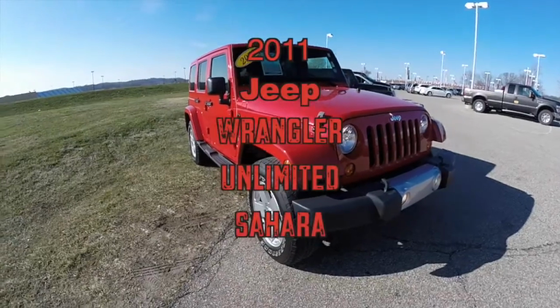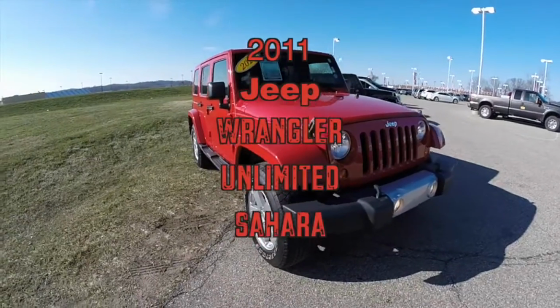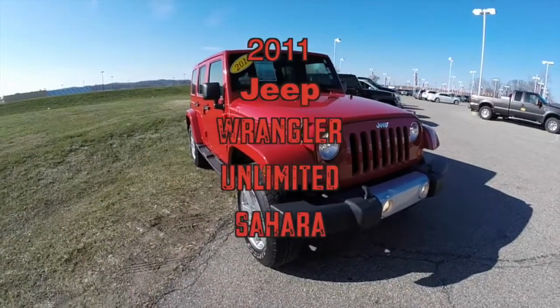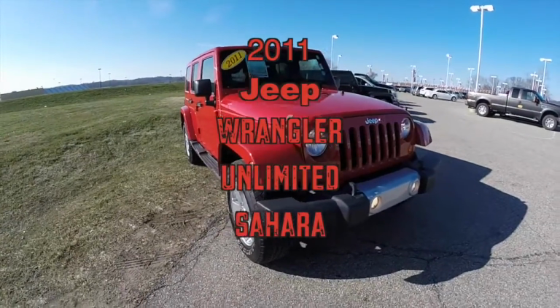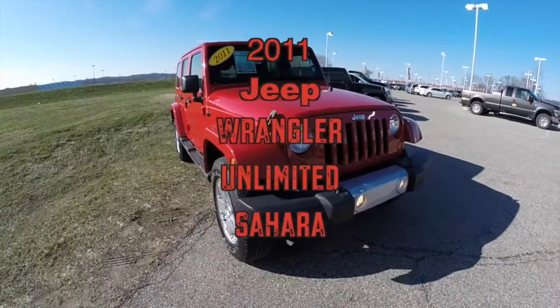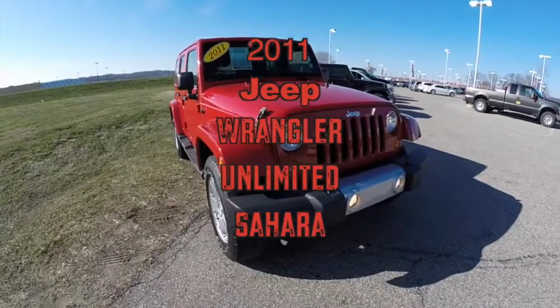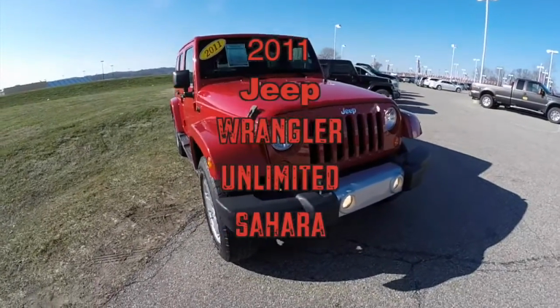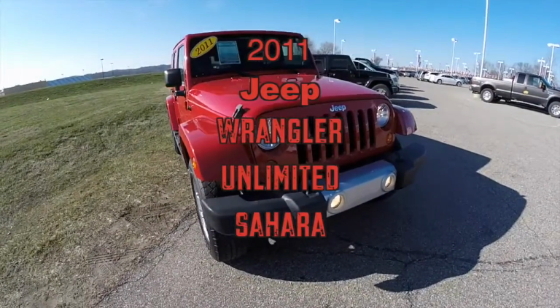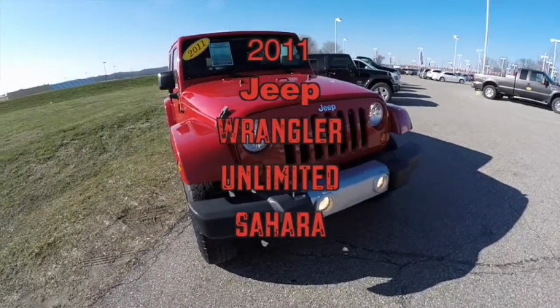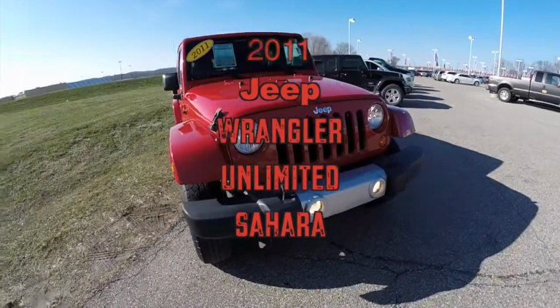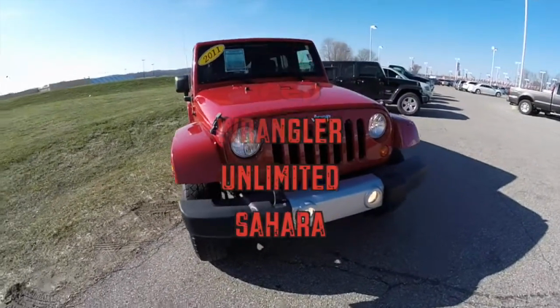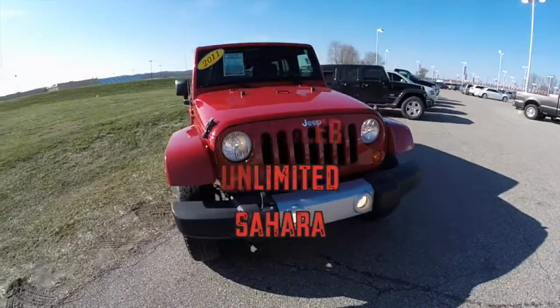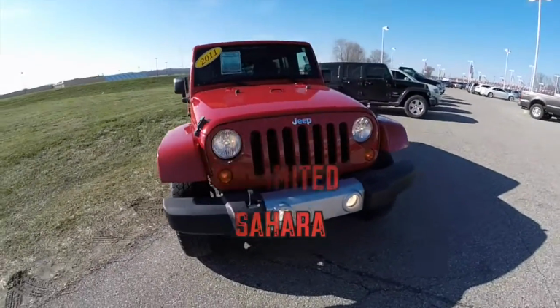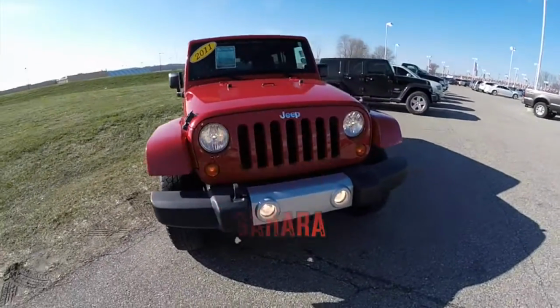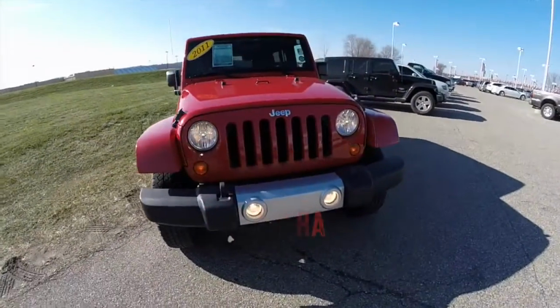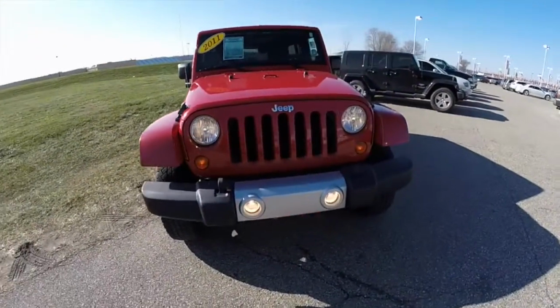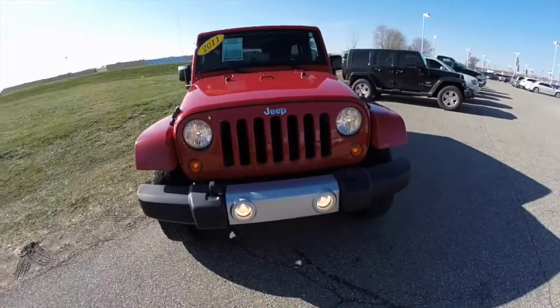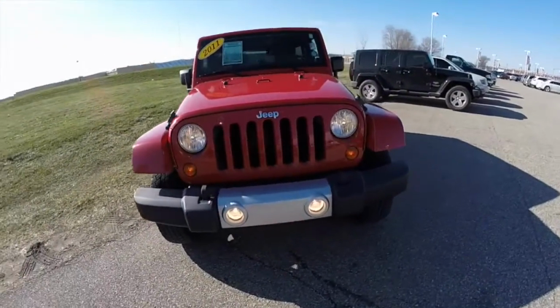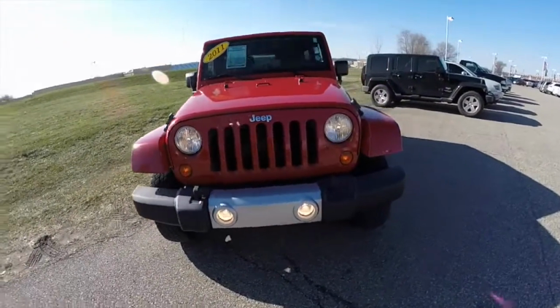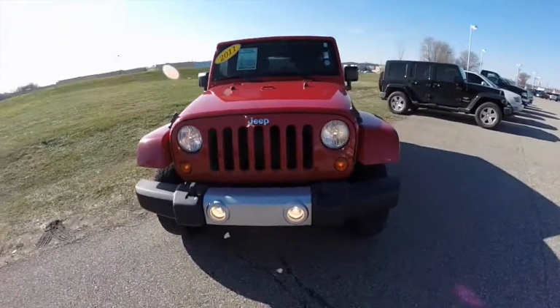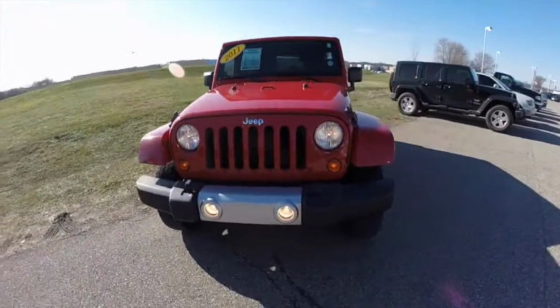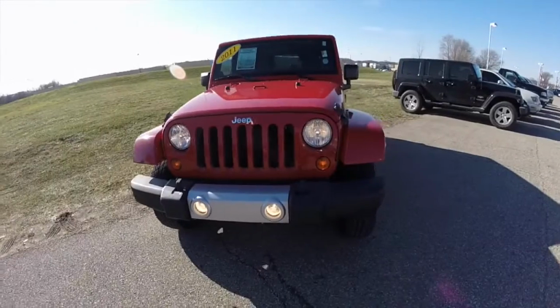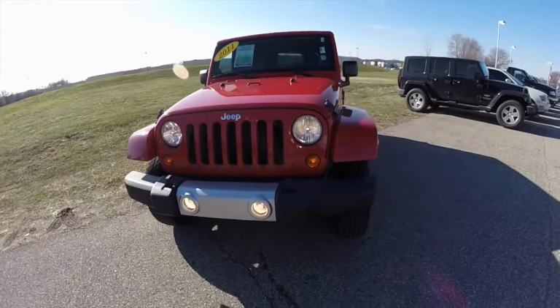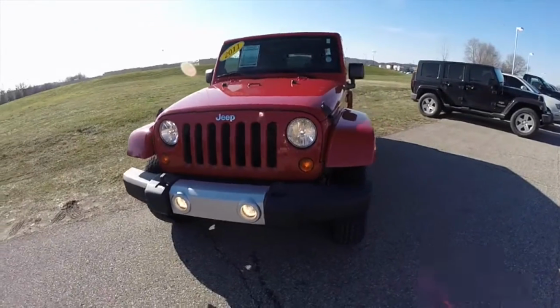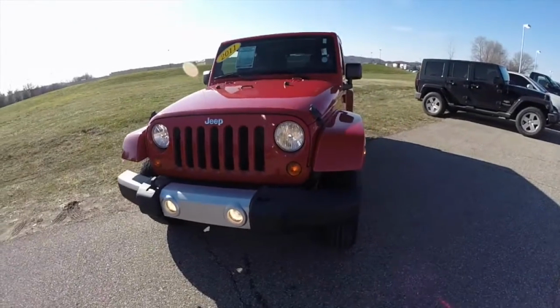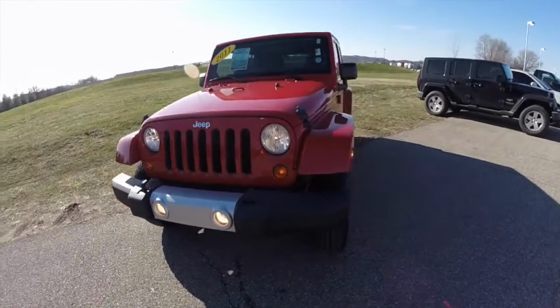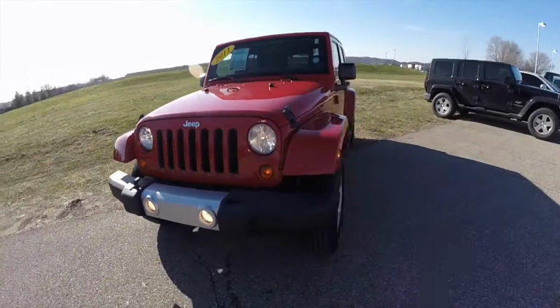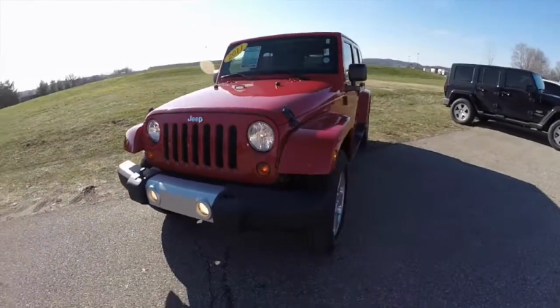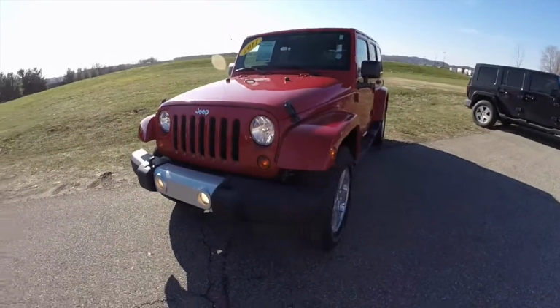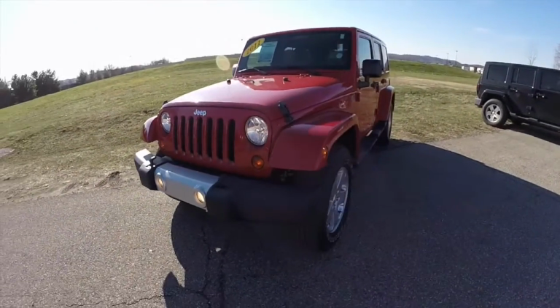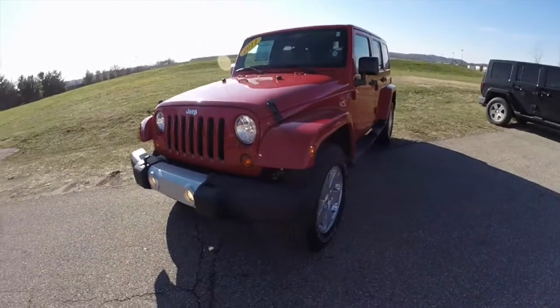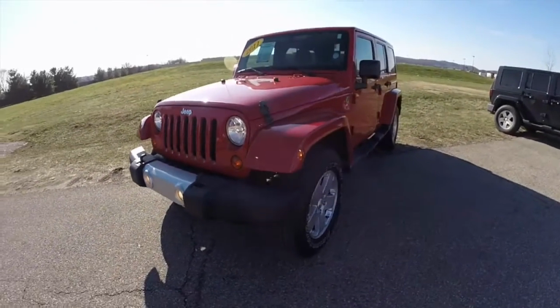Hello everyone. Today we're going to take a quick walk-around look at this 2011 Jeep Wrangler Unlimited Sahara.